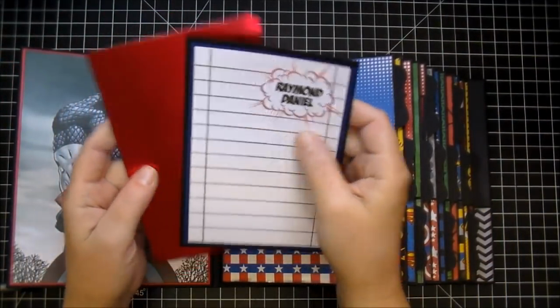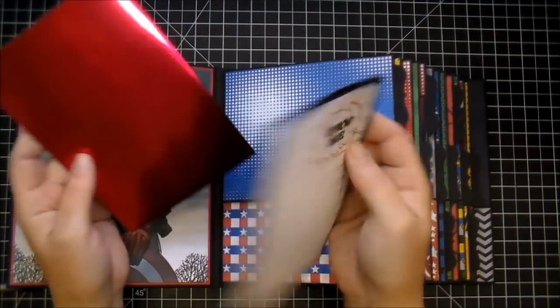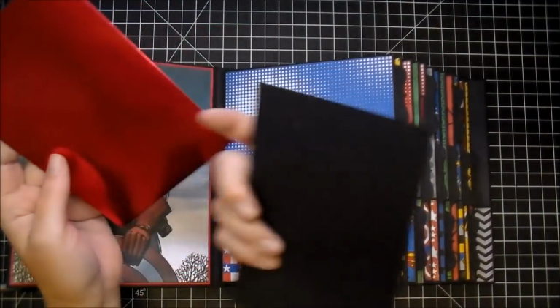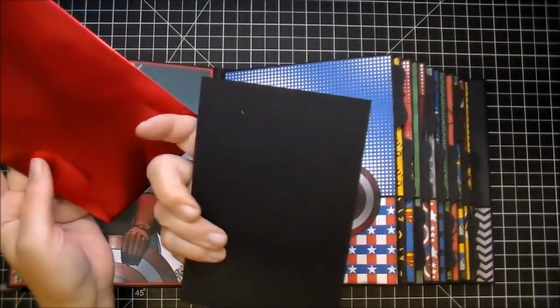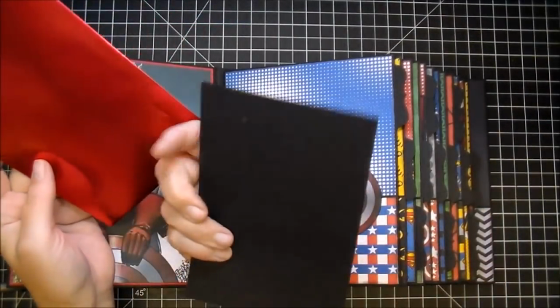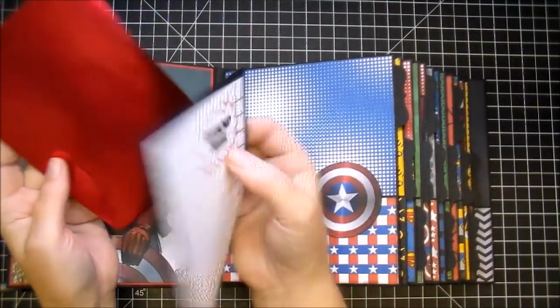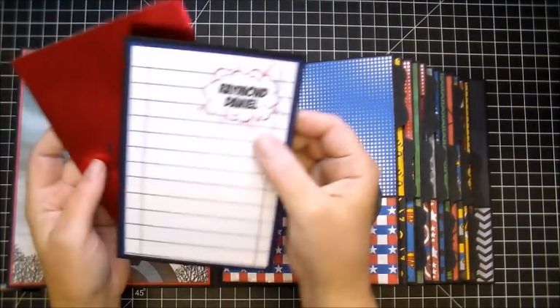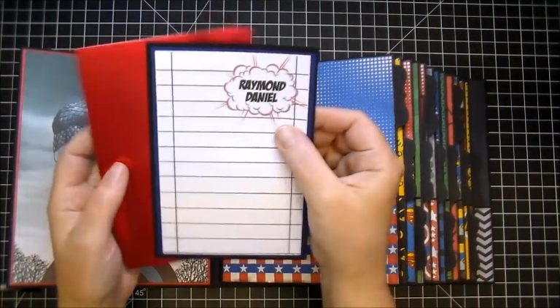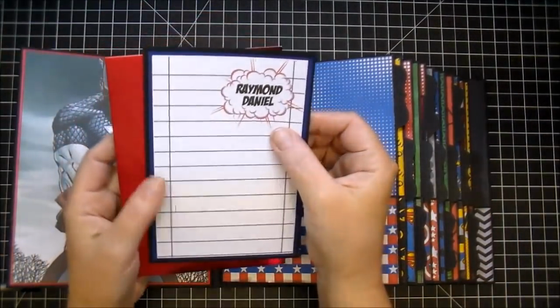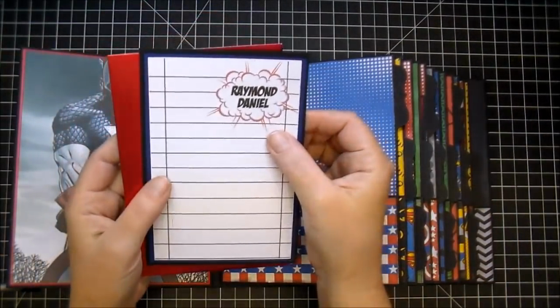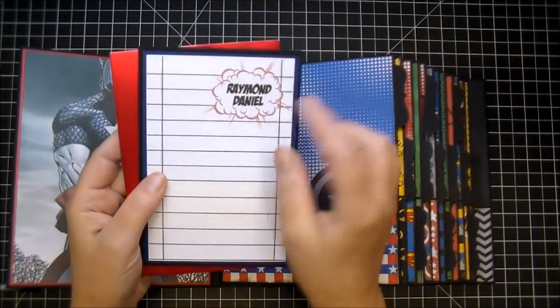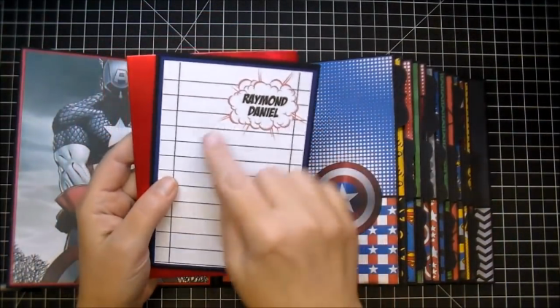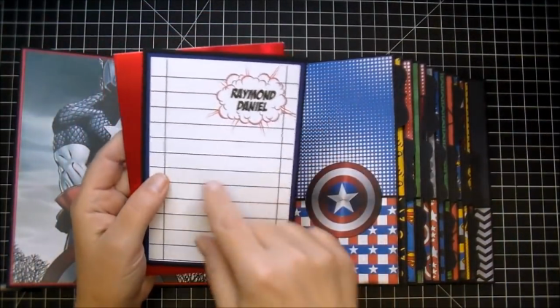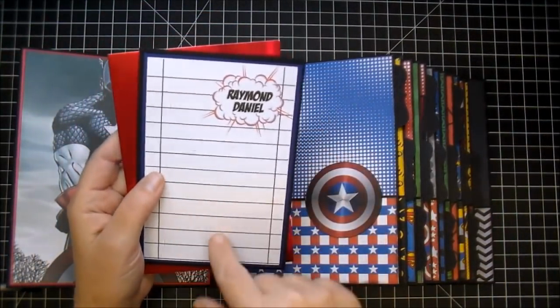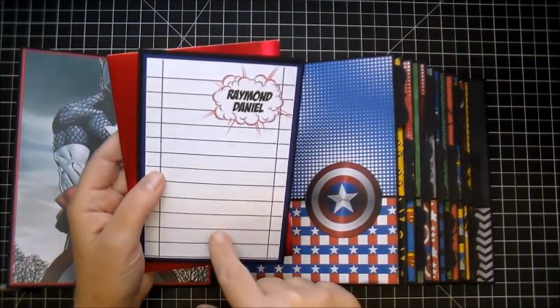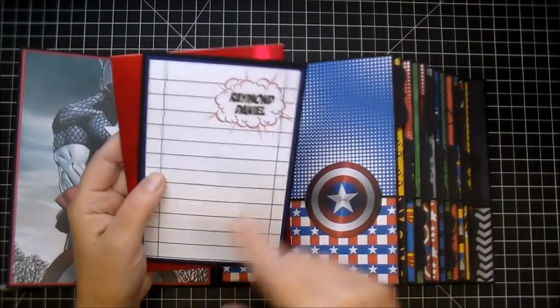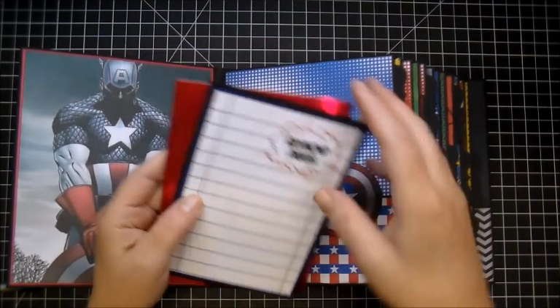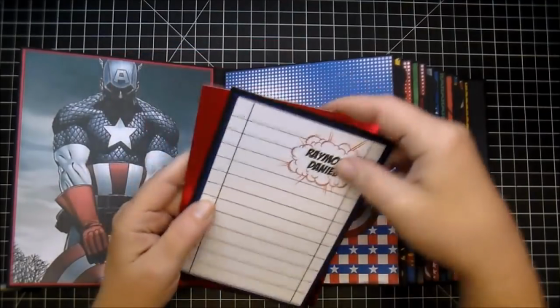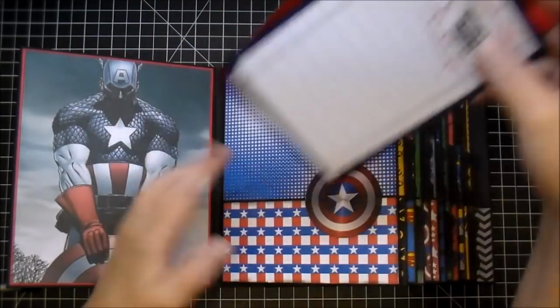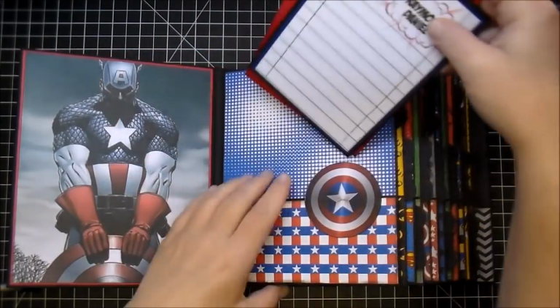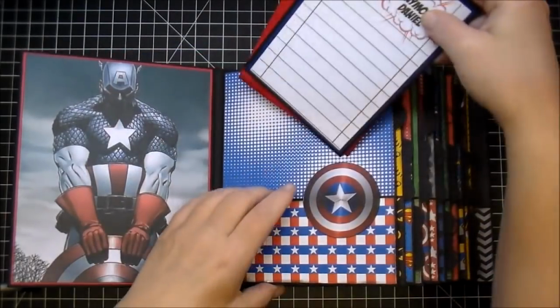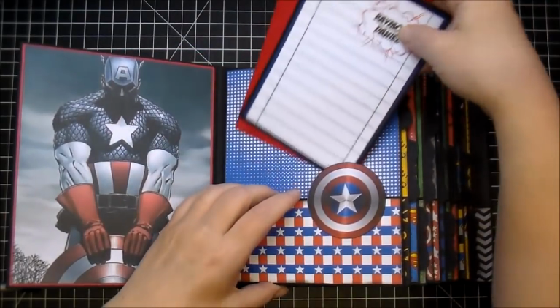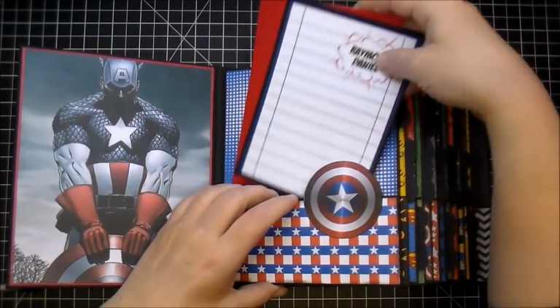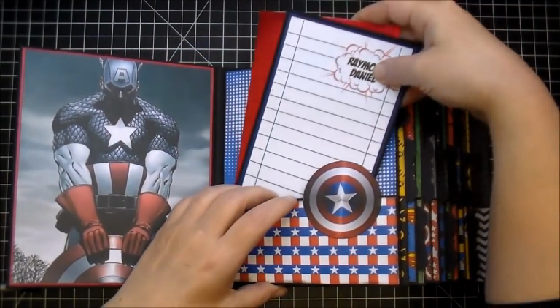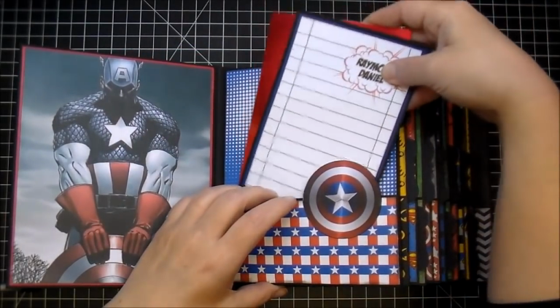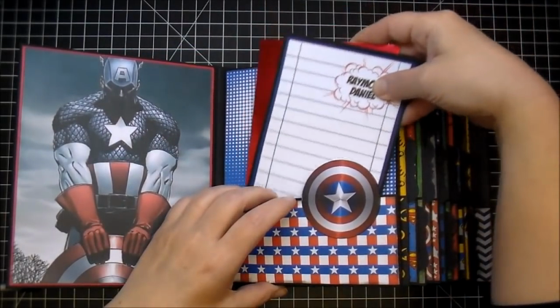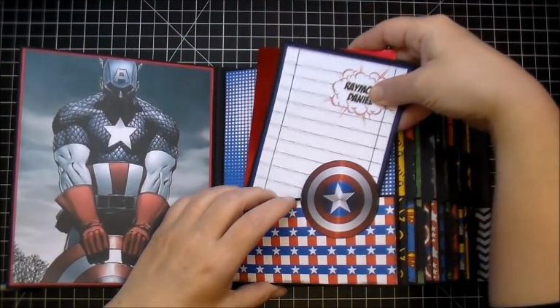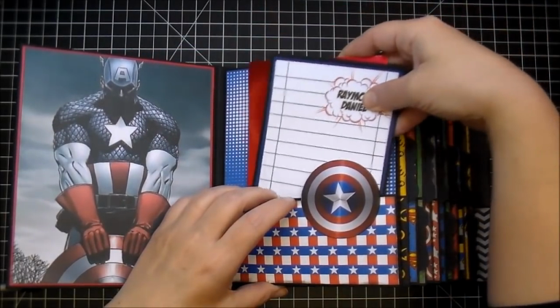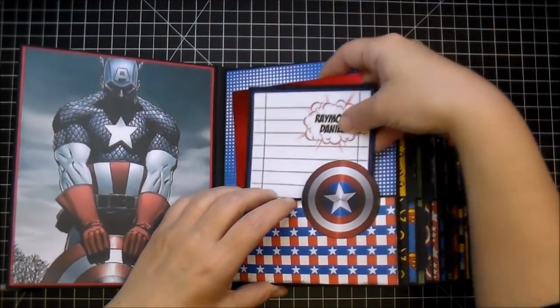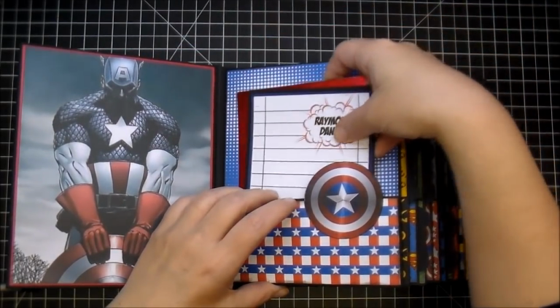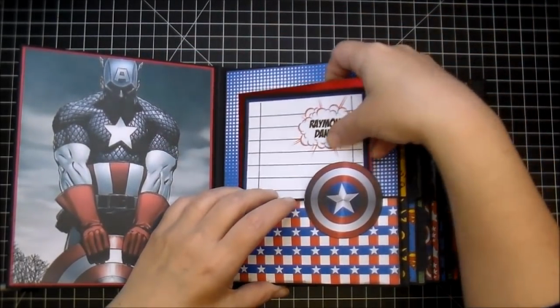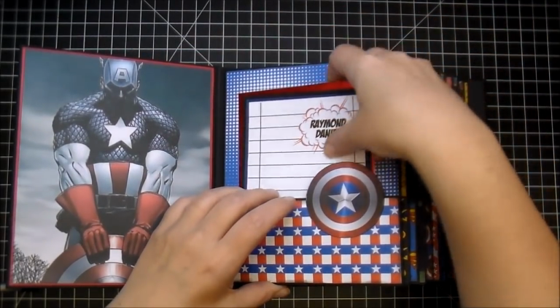And this here is a journaling card. A photo can be placed on the back as well.